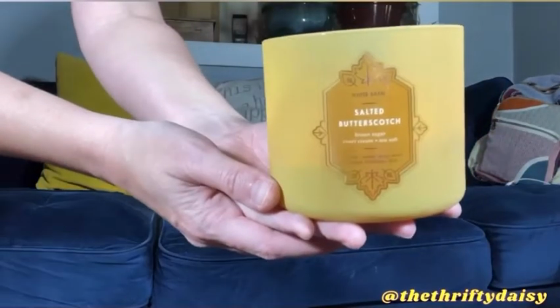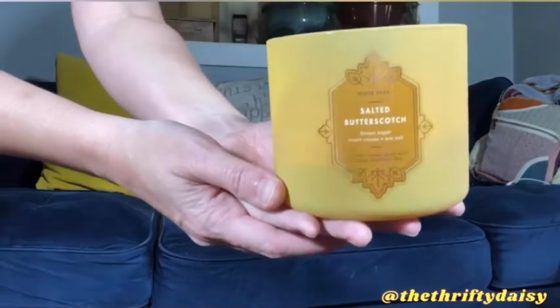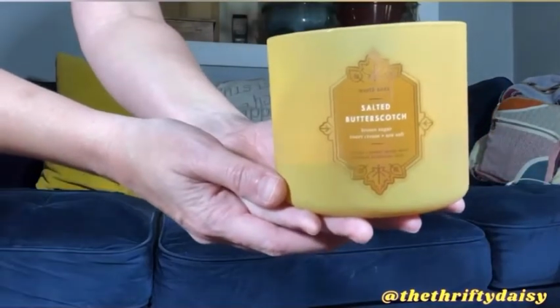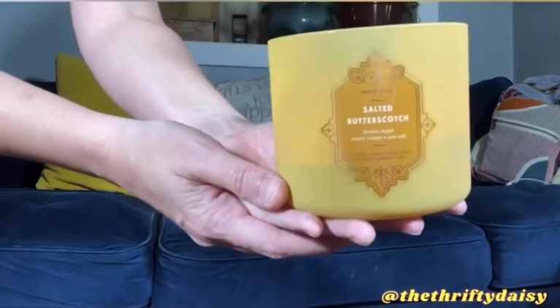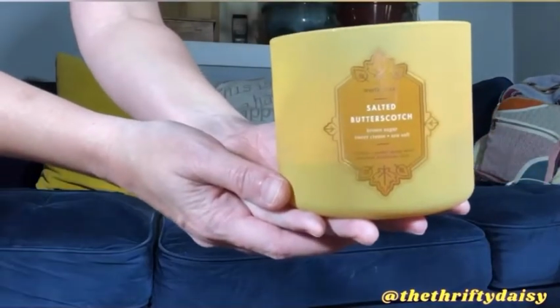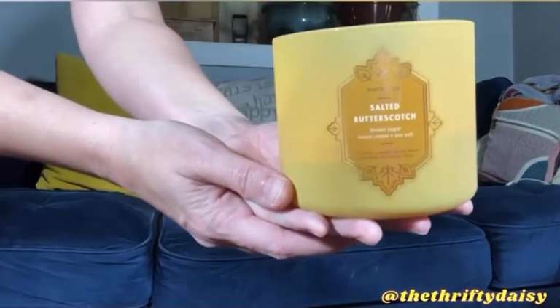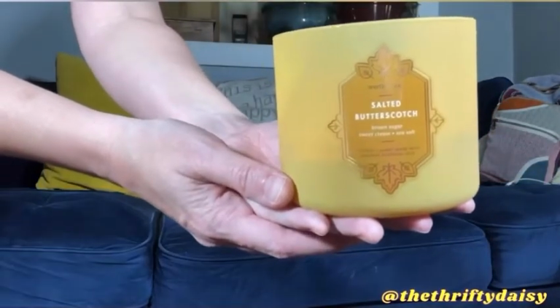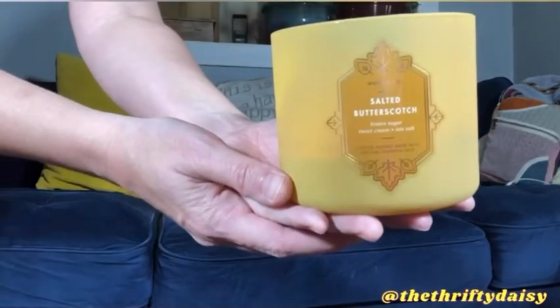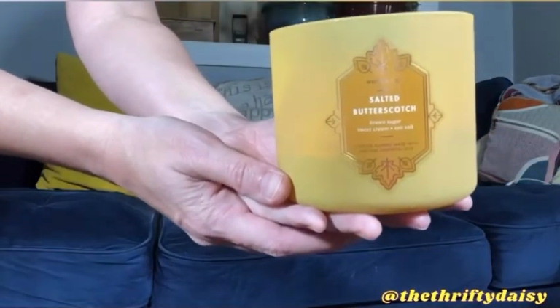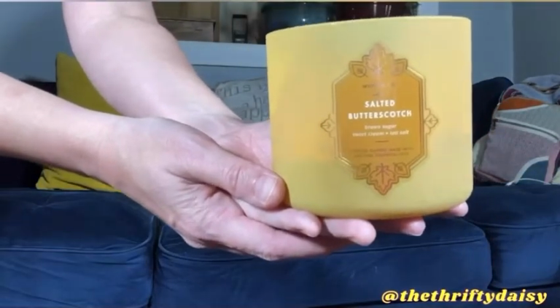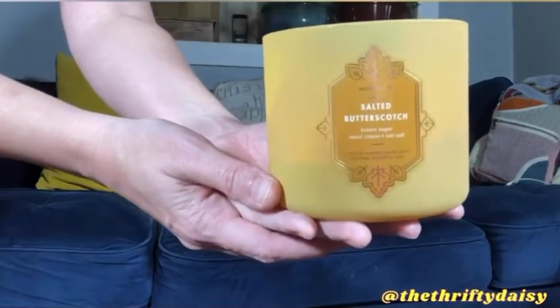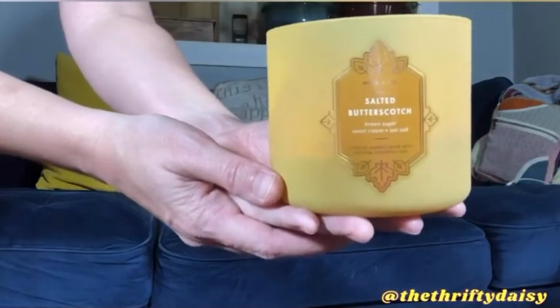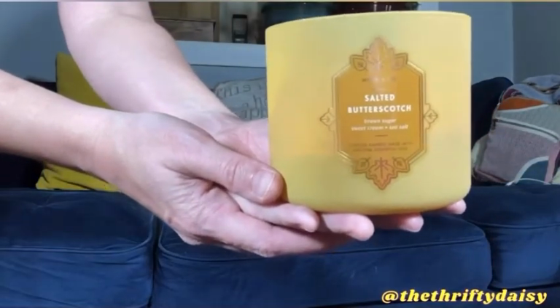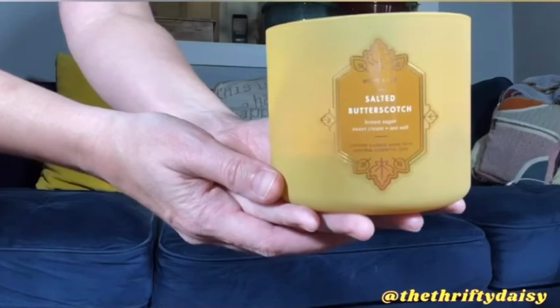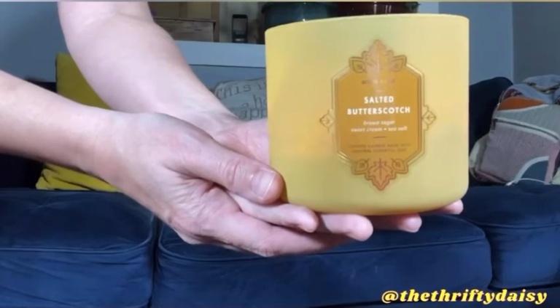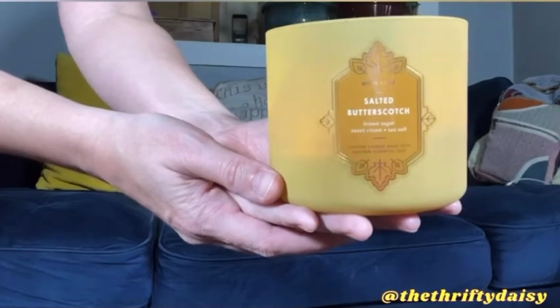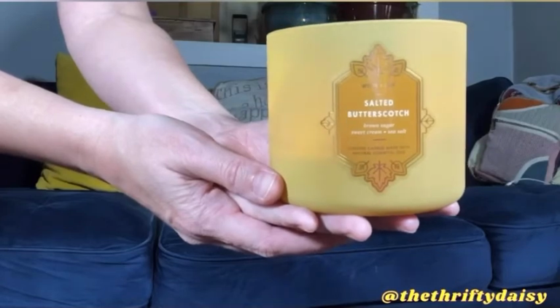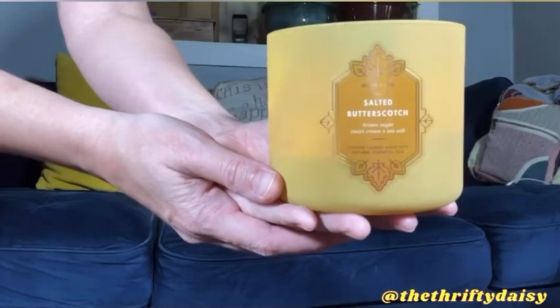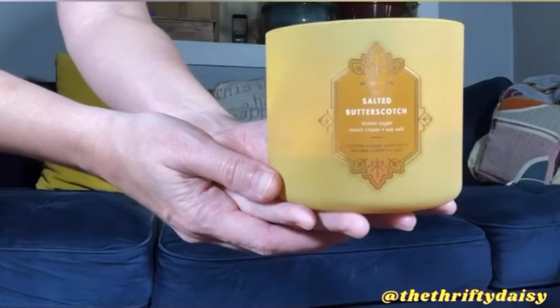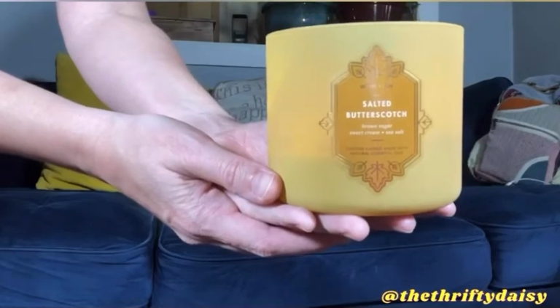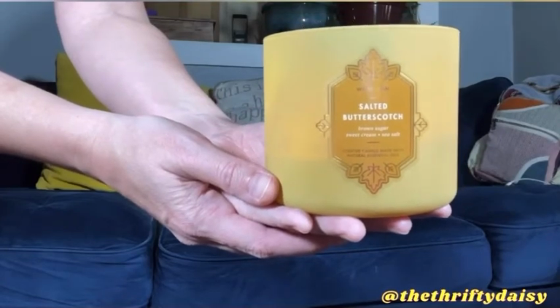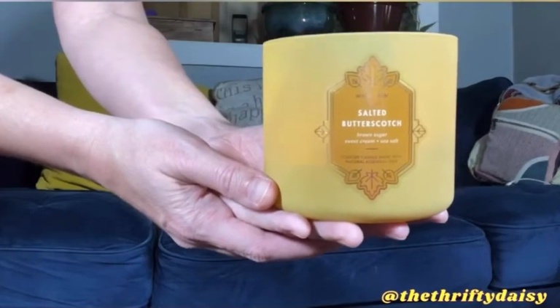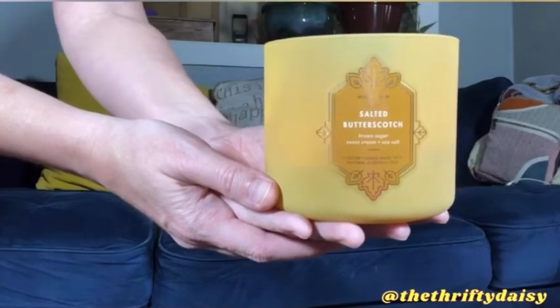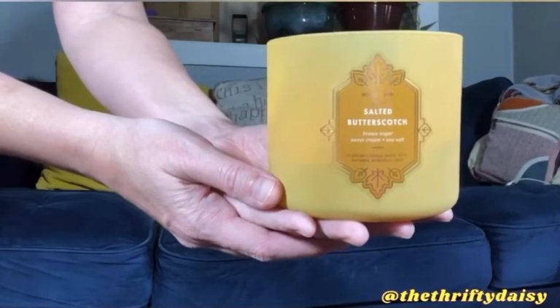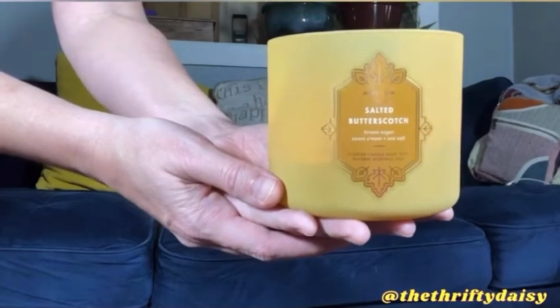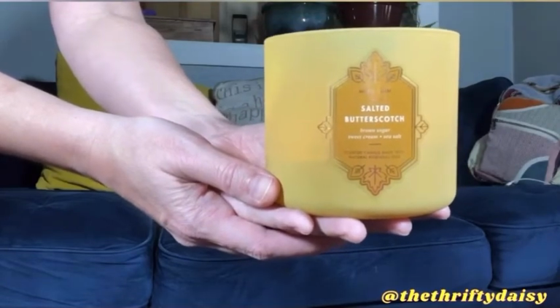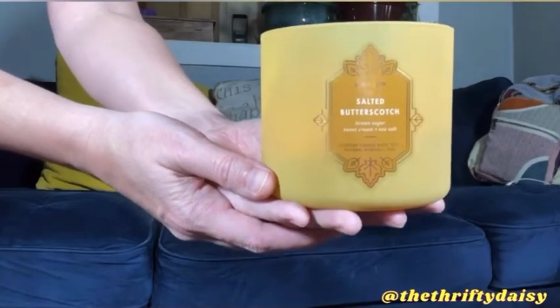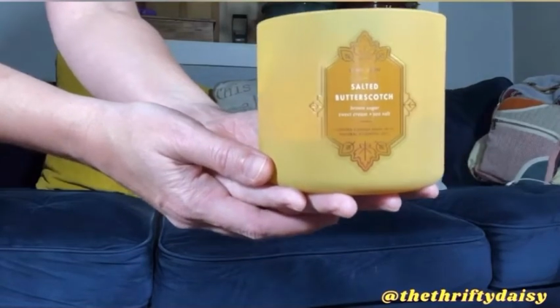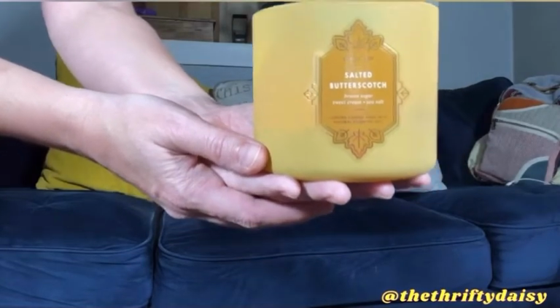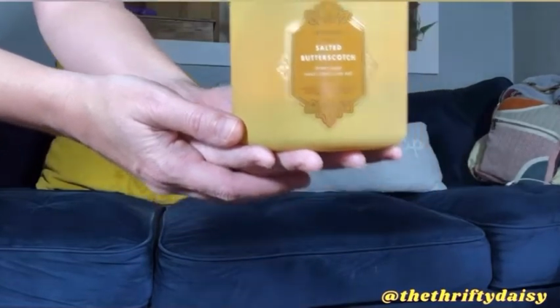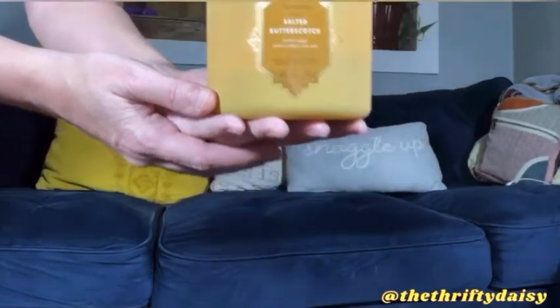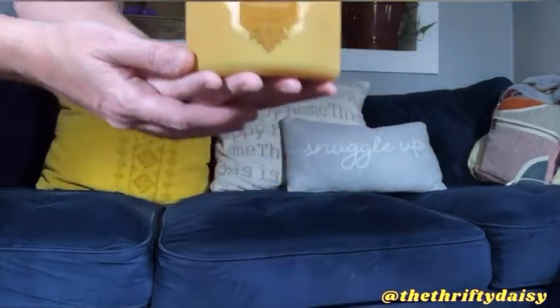Fun fact, this is my favorite Bath and Body Works candle. Okay, that's all I had to say.